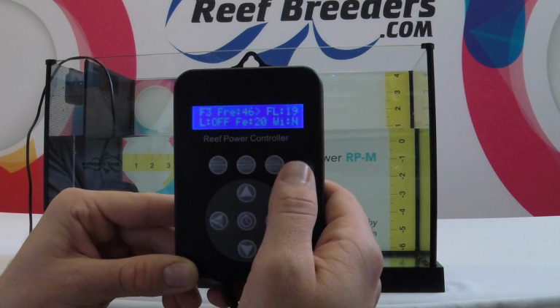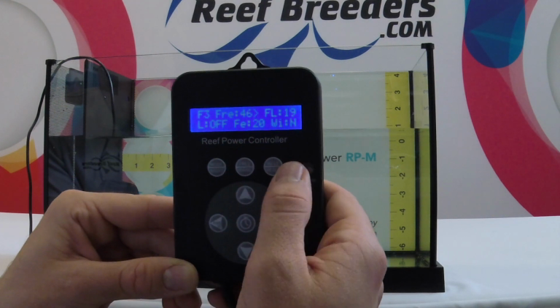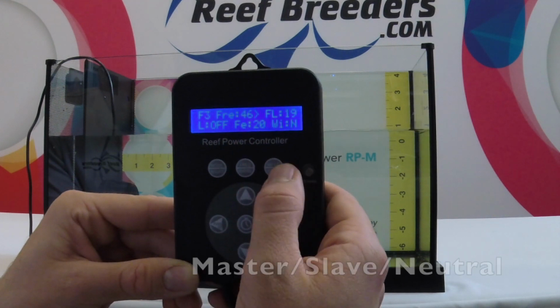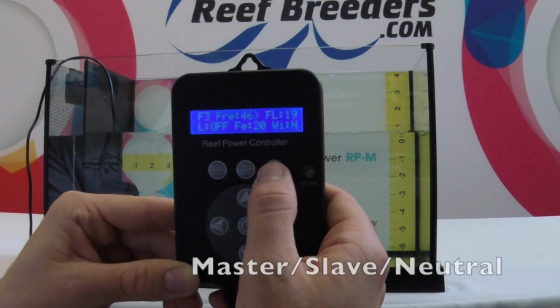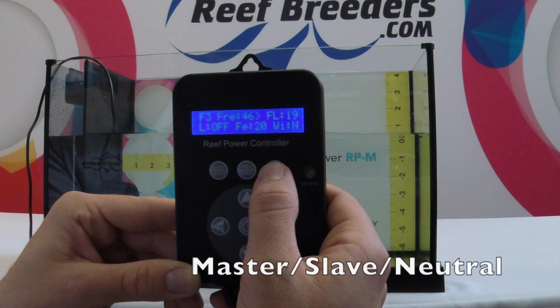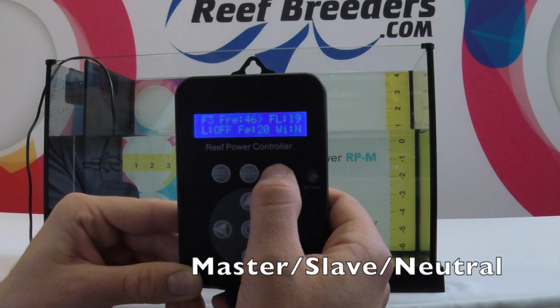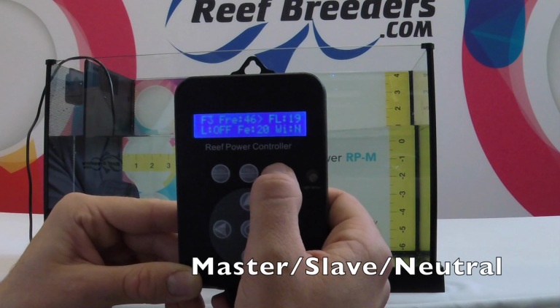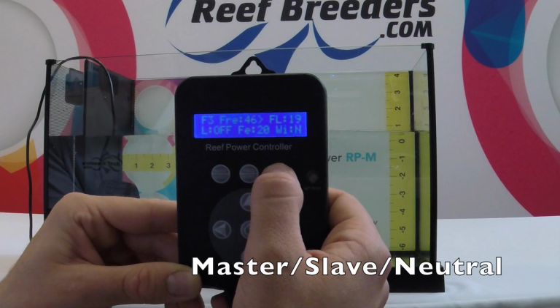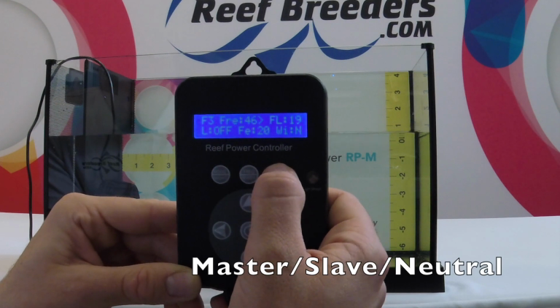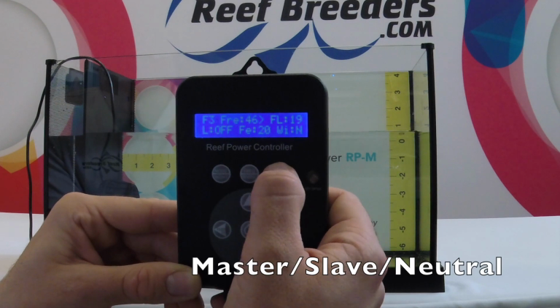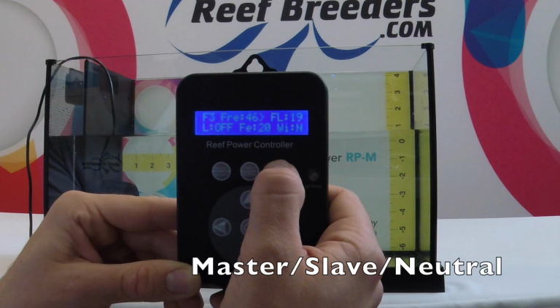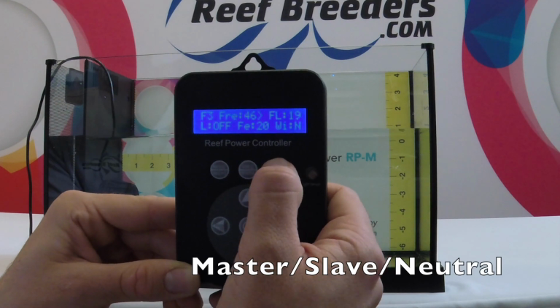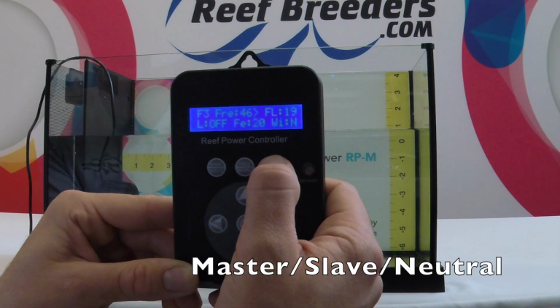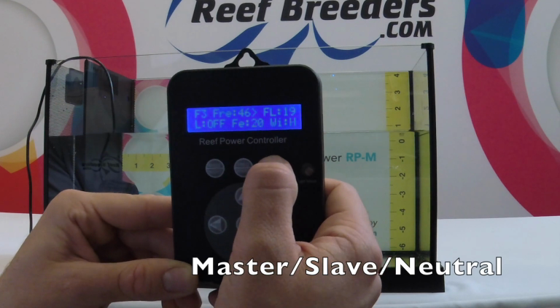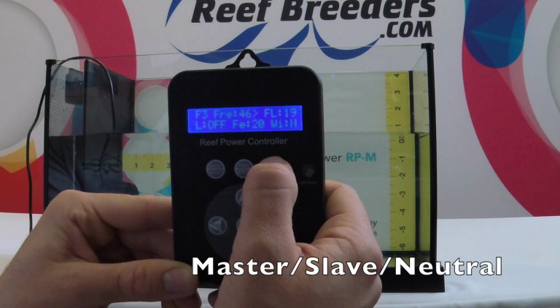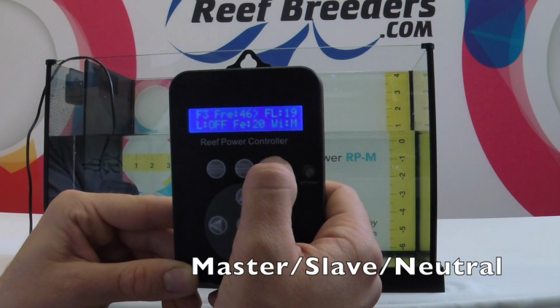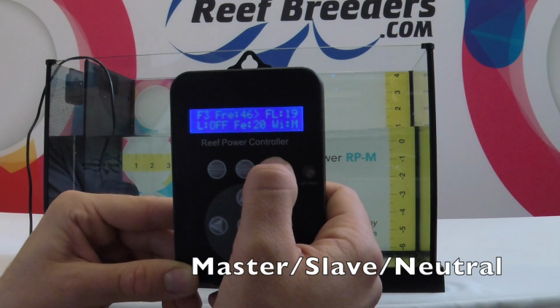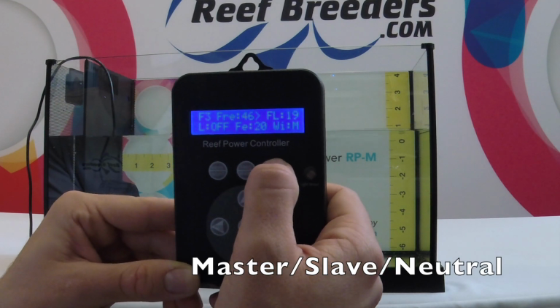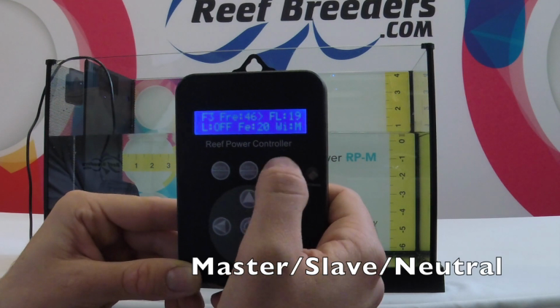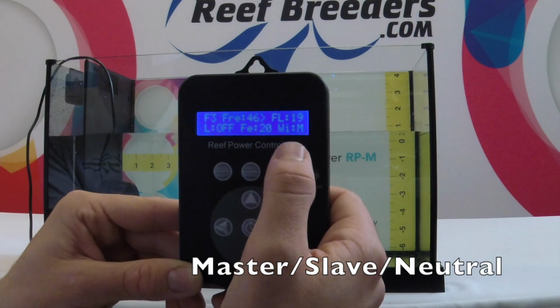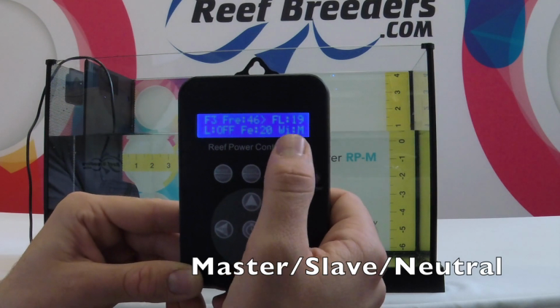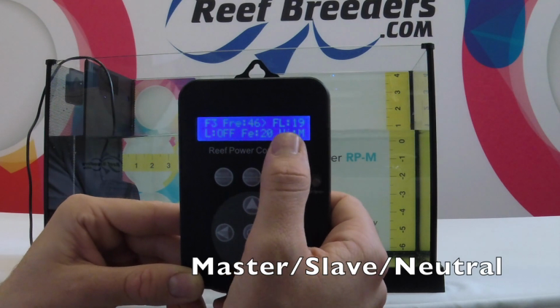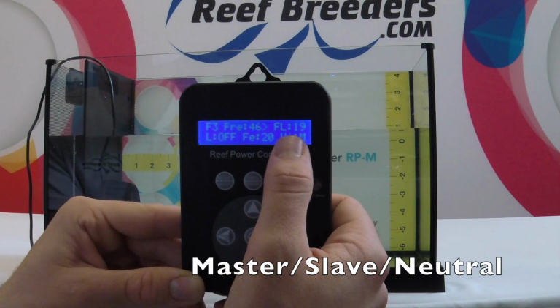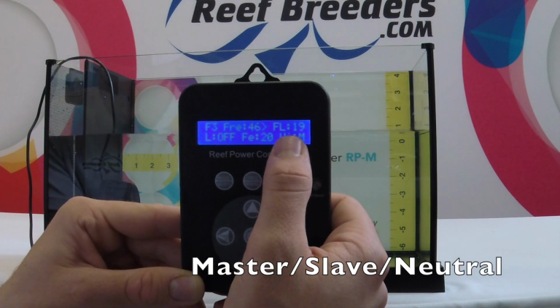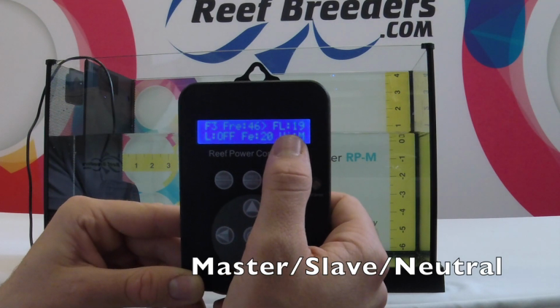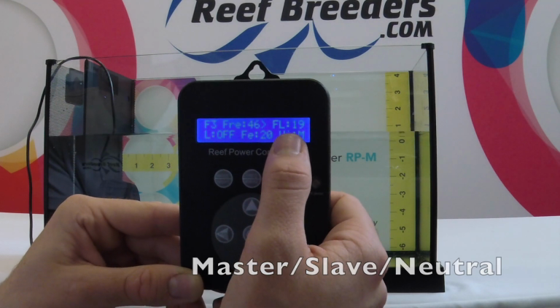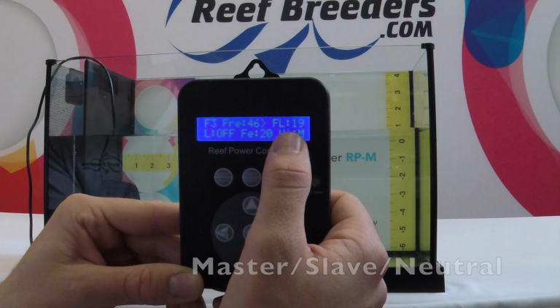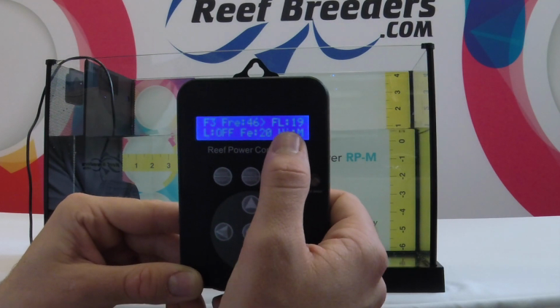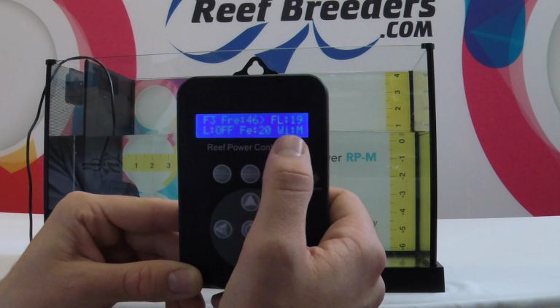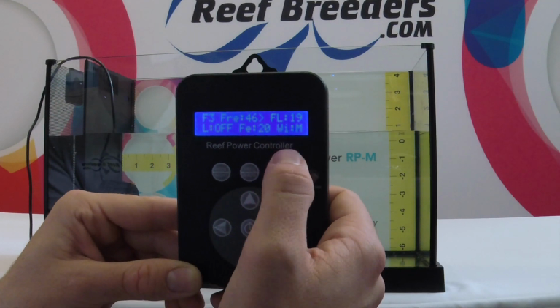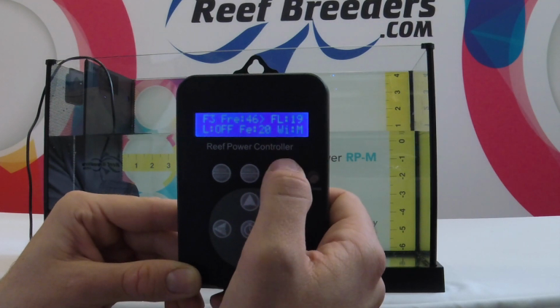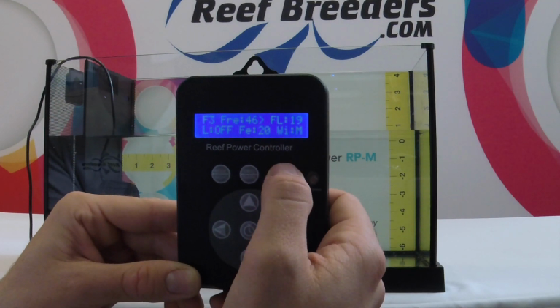The third button will toggle master, slave, or neutral mode on your pump.